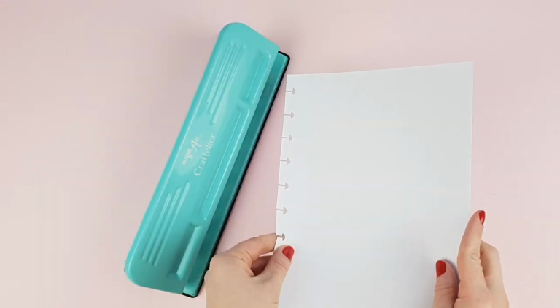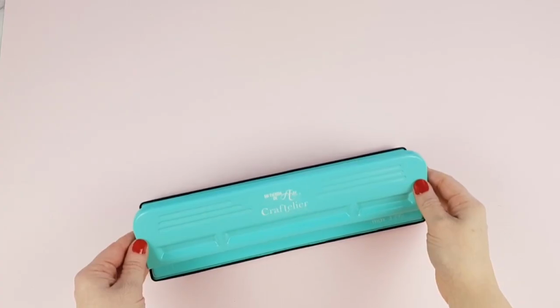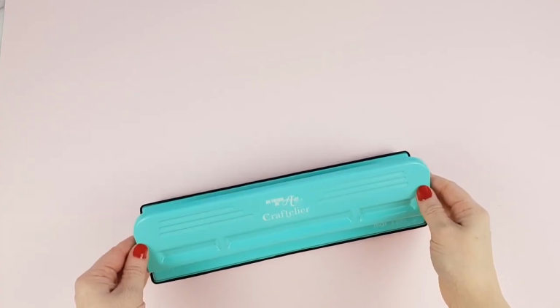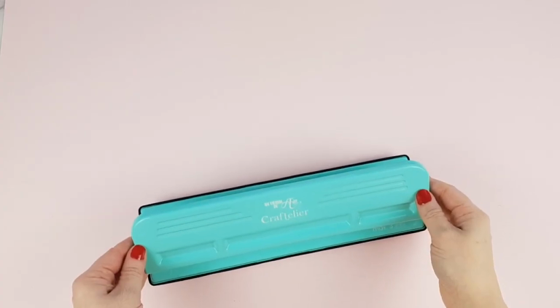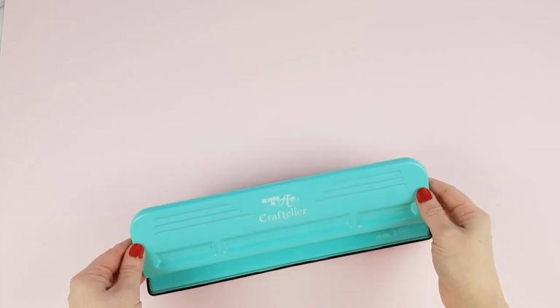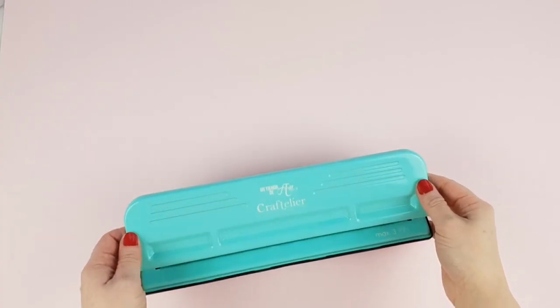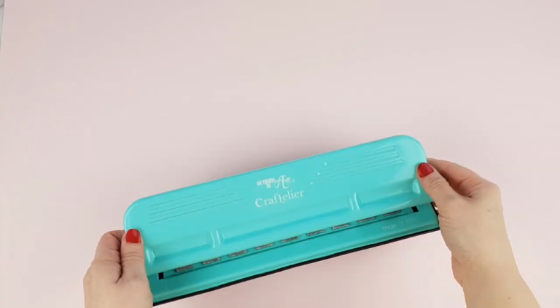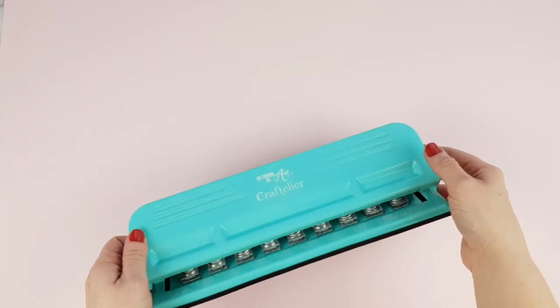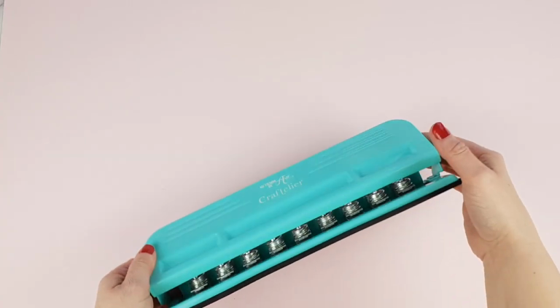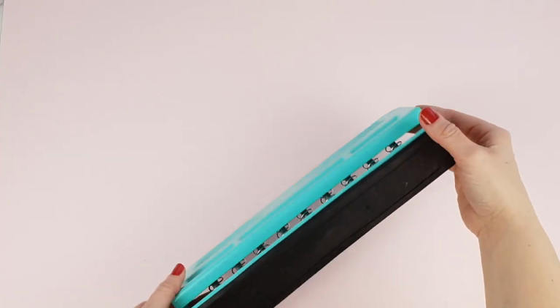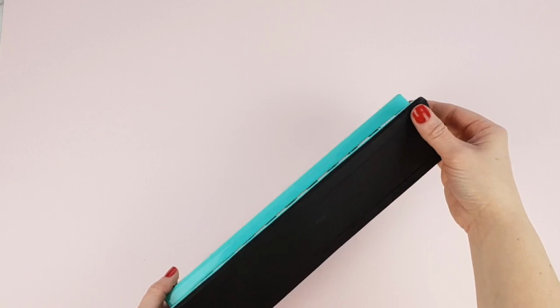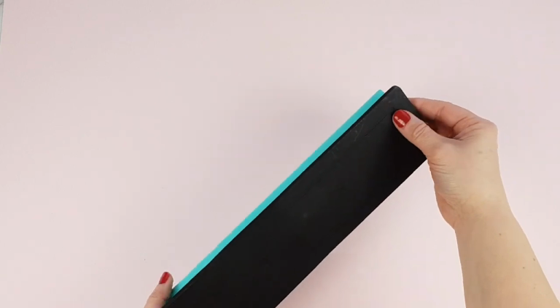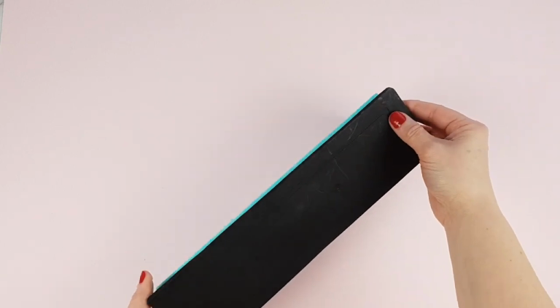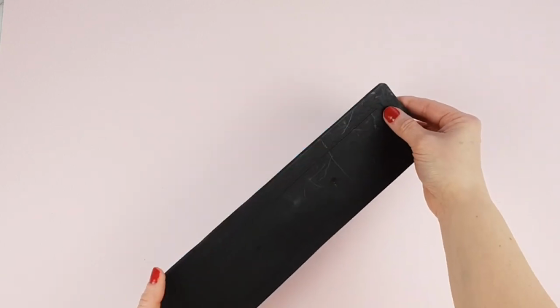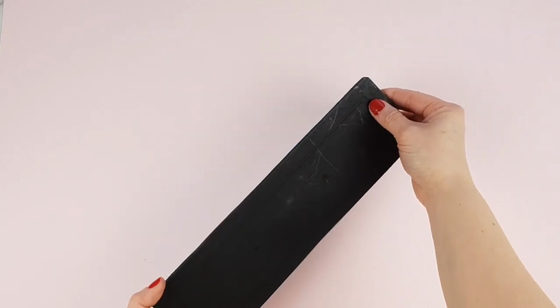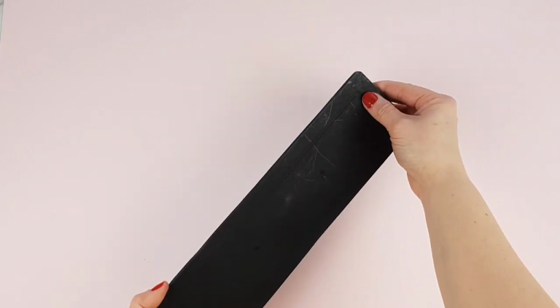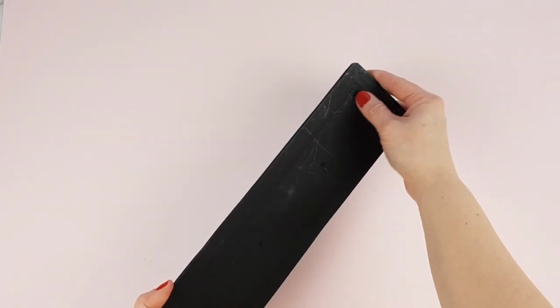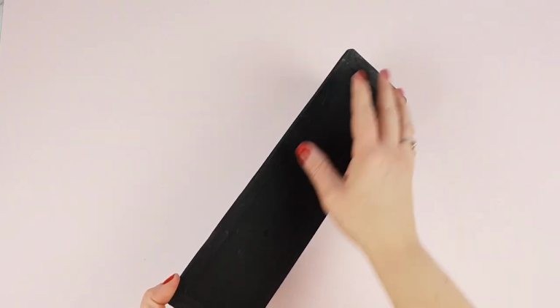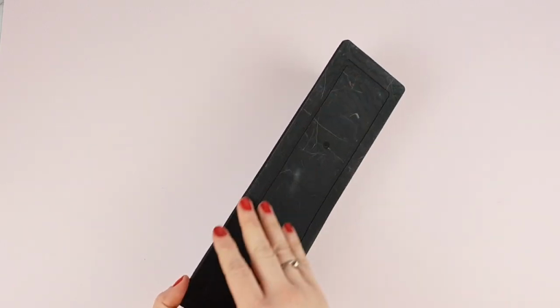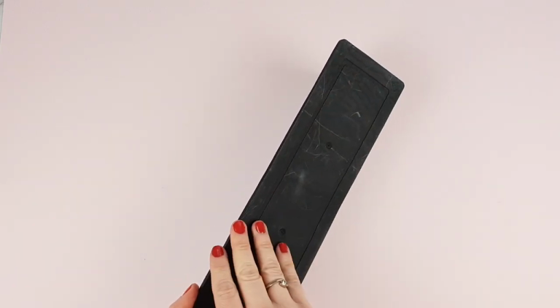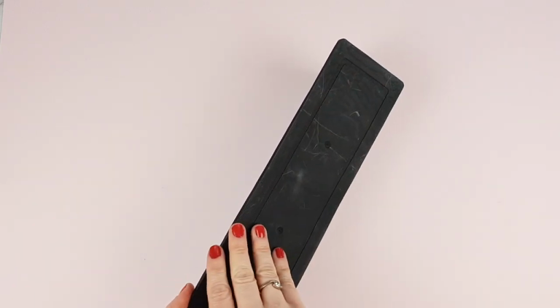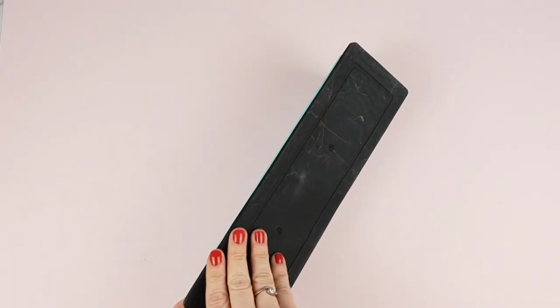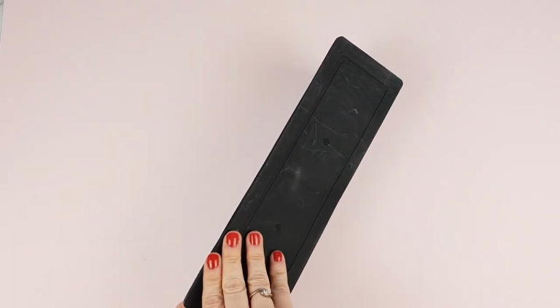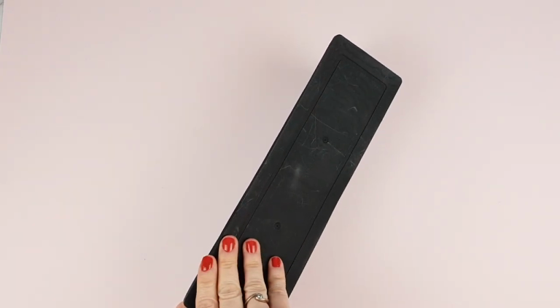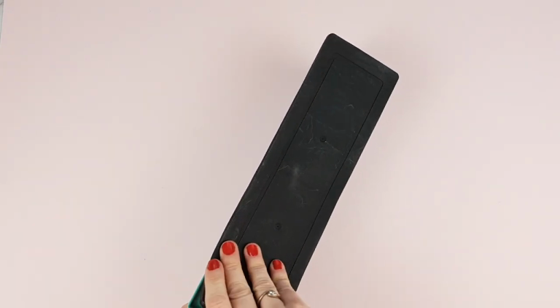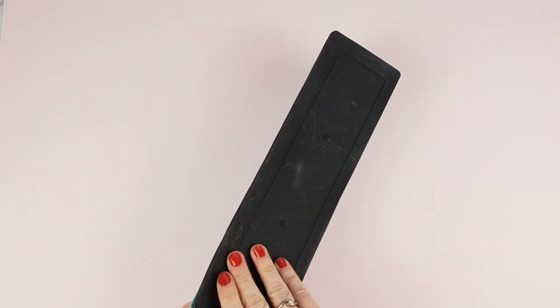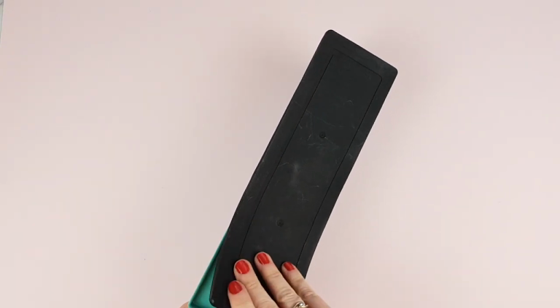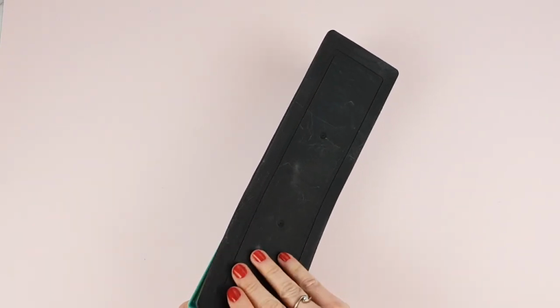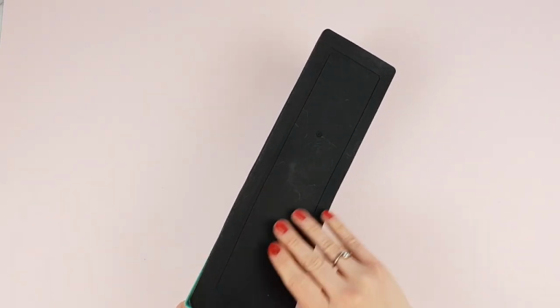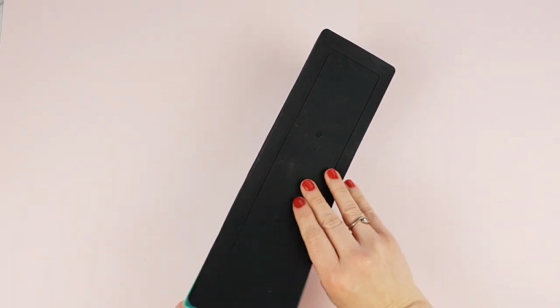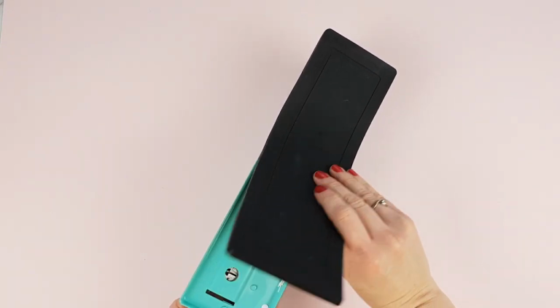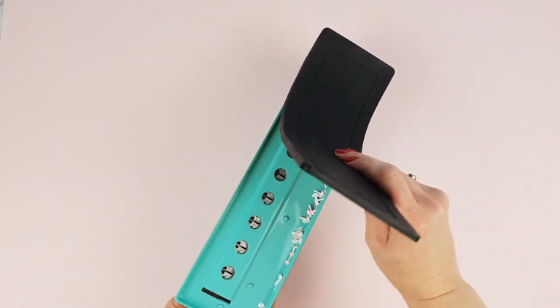The remaining paper from the perforations is stored in the base, and you can empty it by removing the black cover.